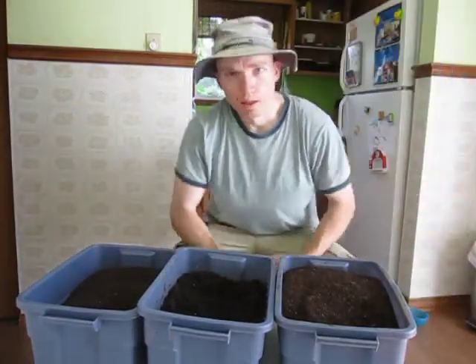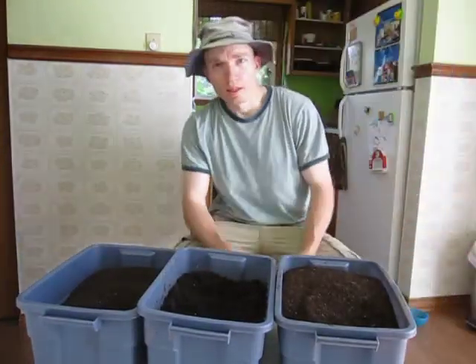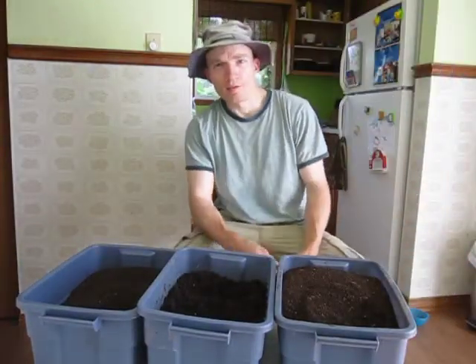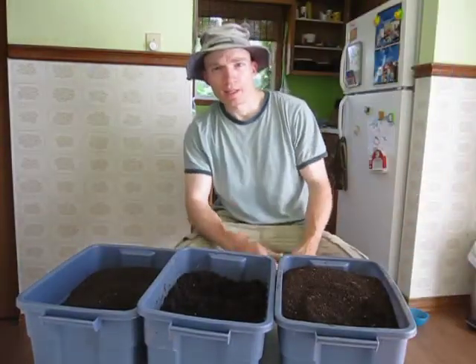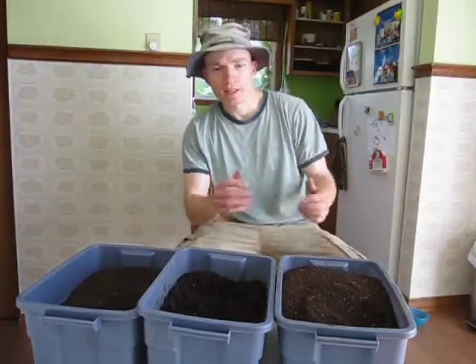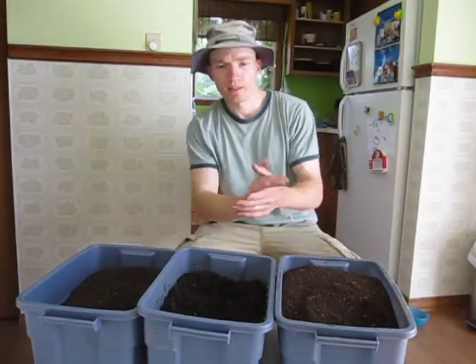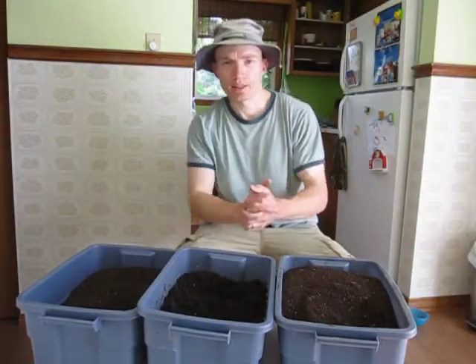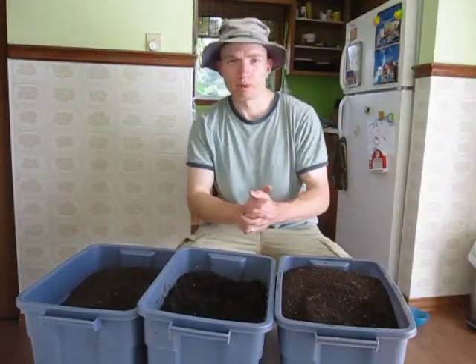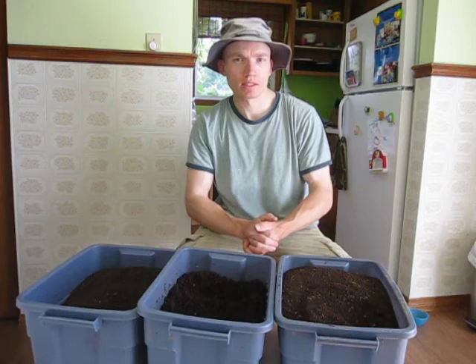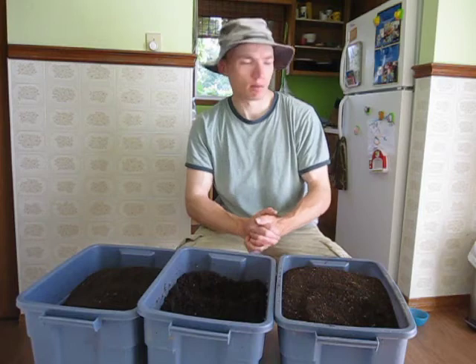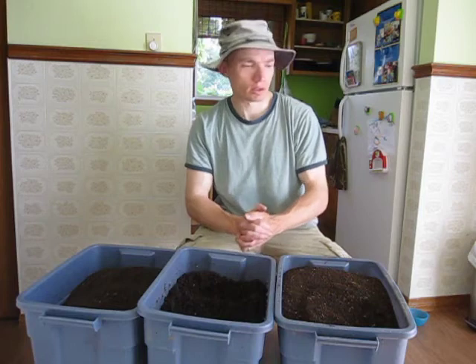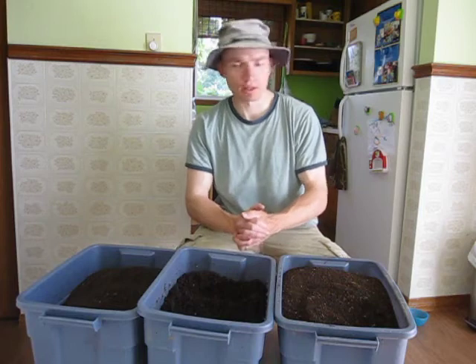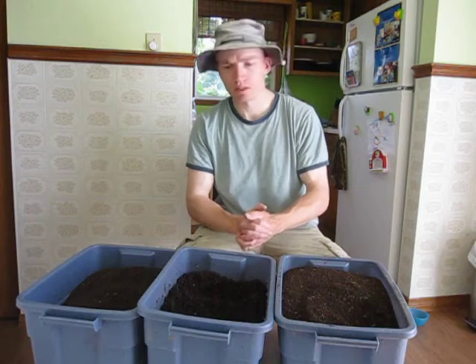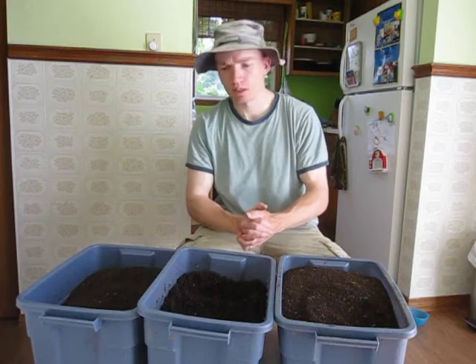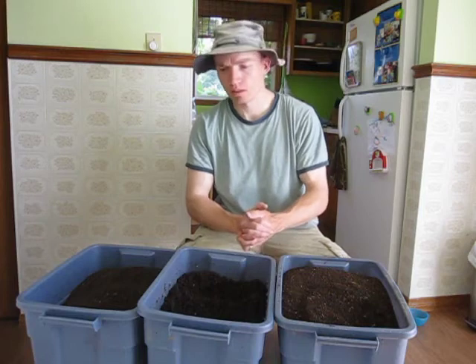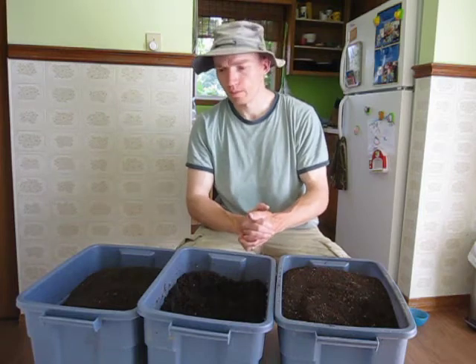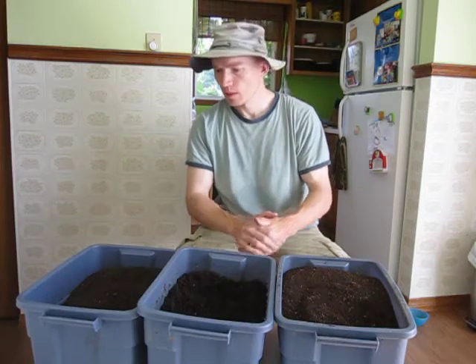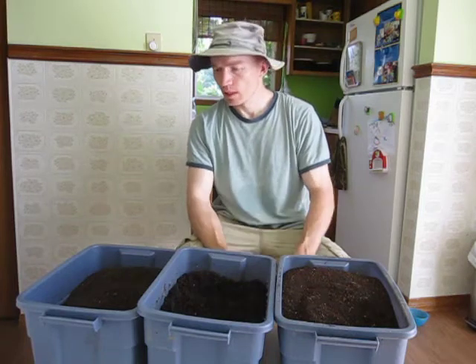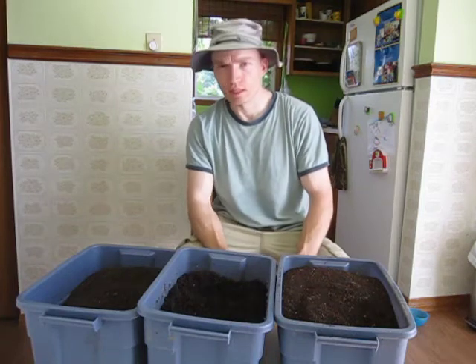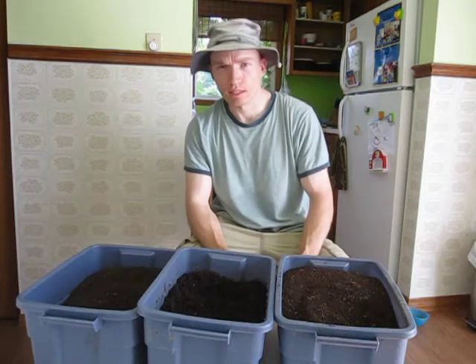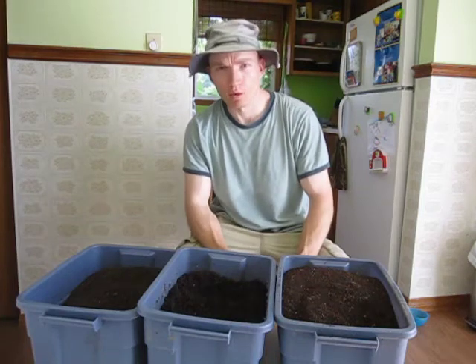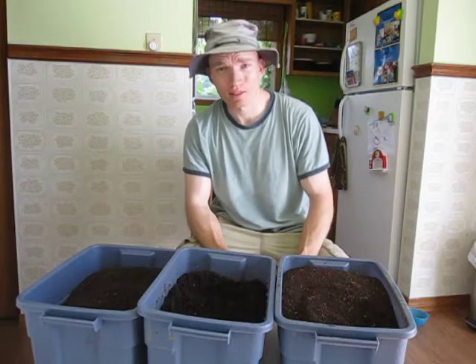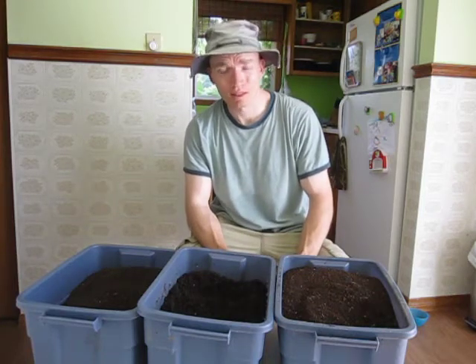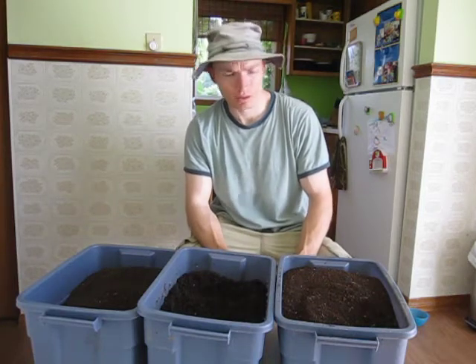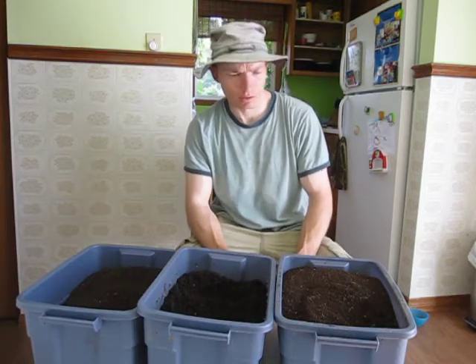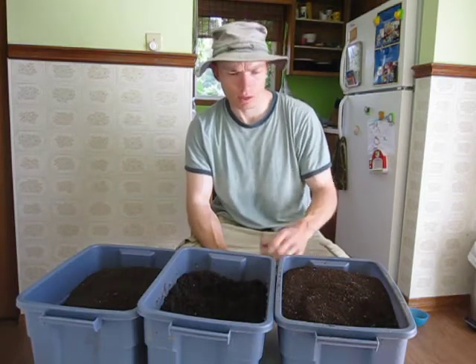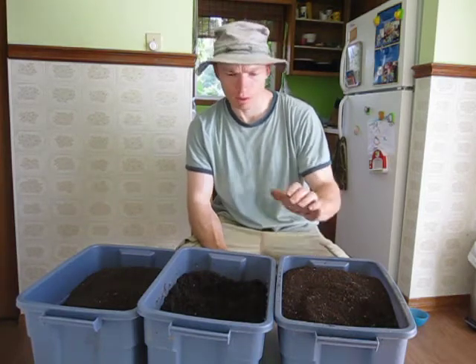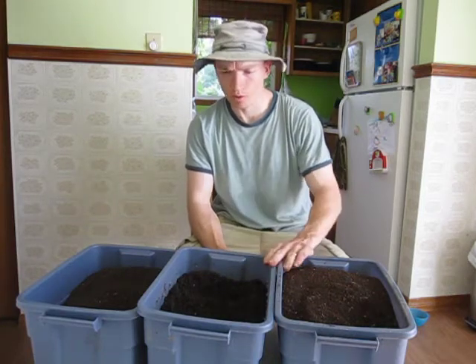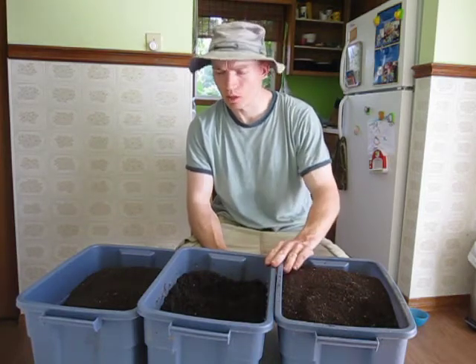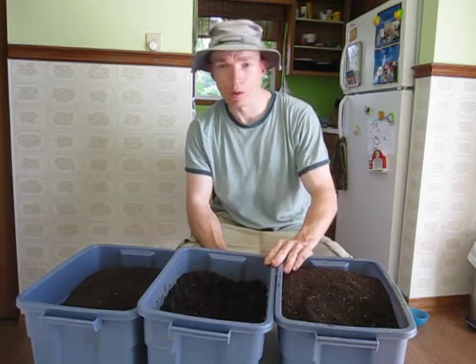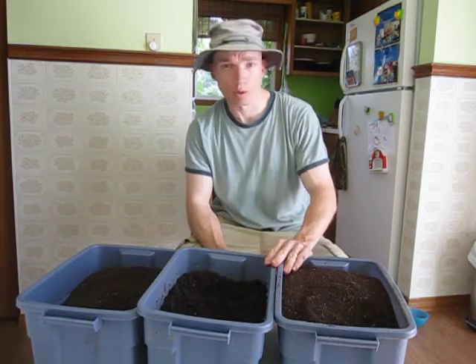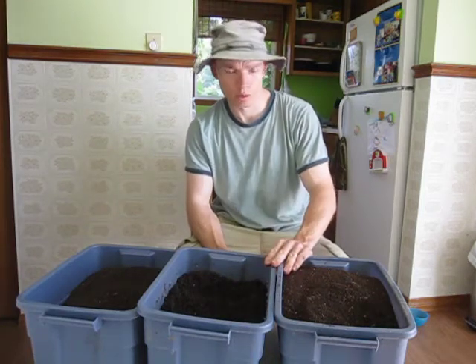Hi everybody, this is Bentley Compost Guy Christy here and today I want to talk to you about vermicompost.